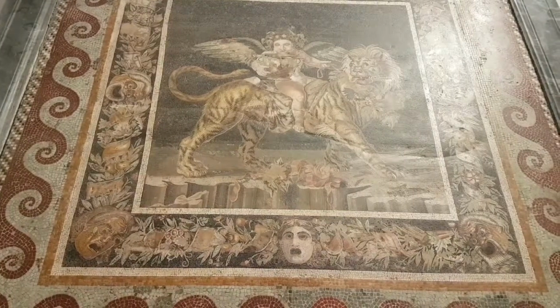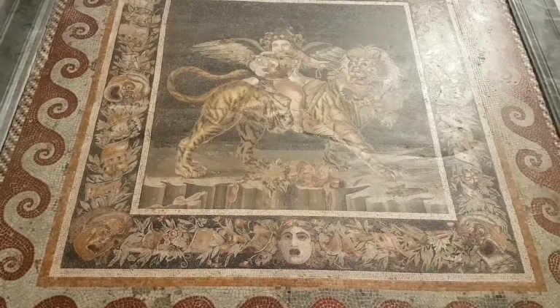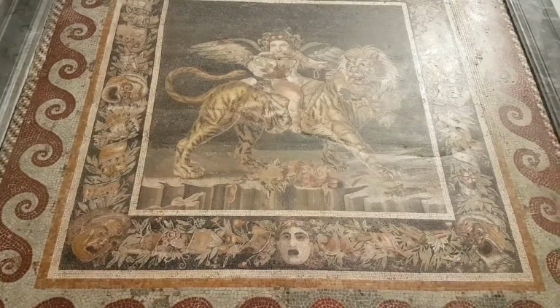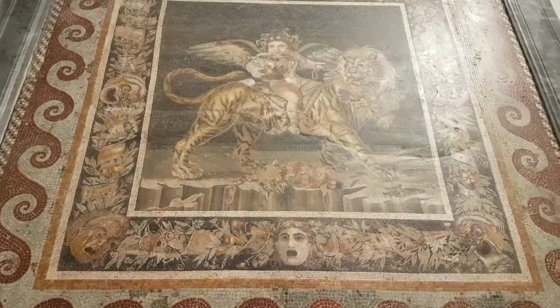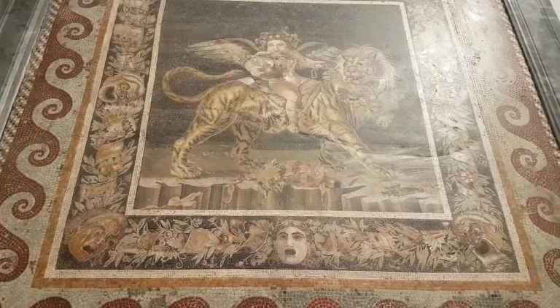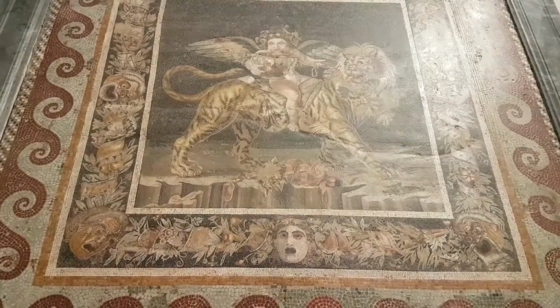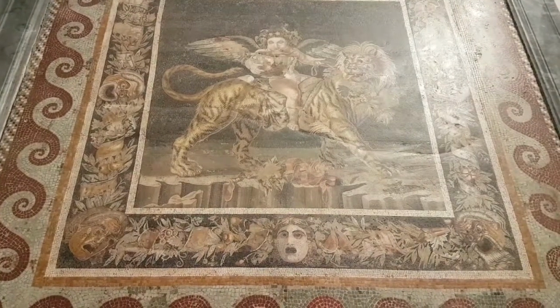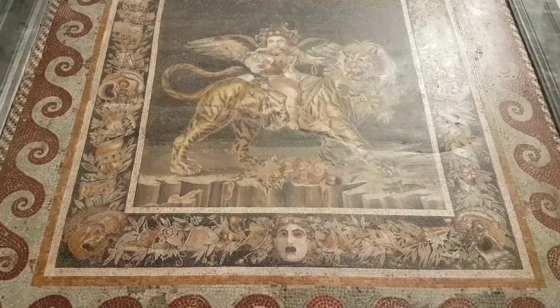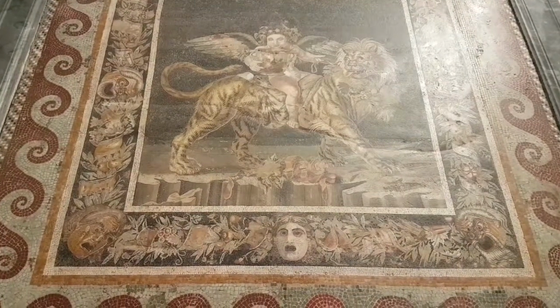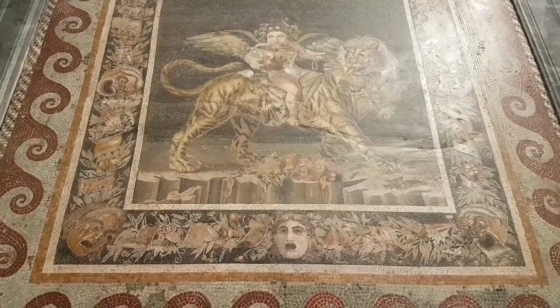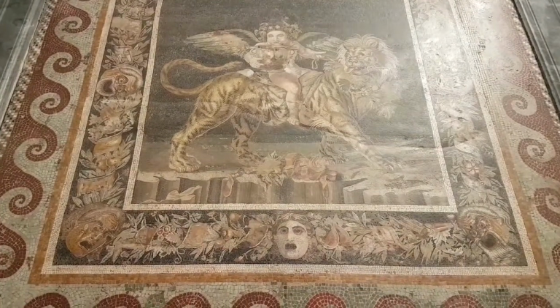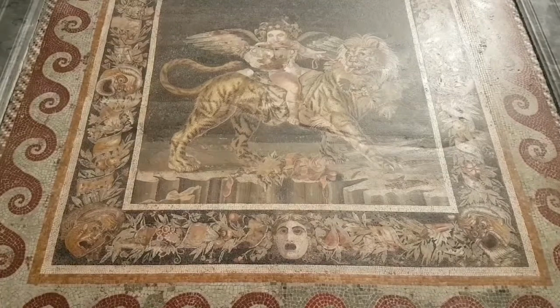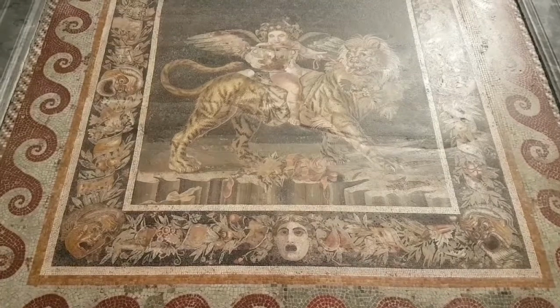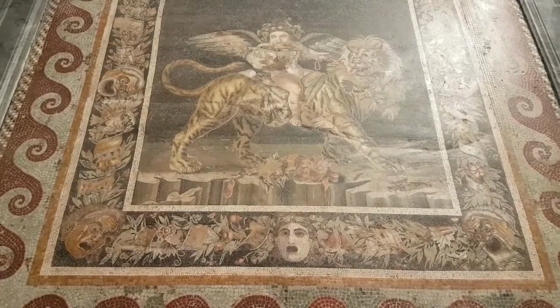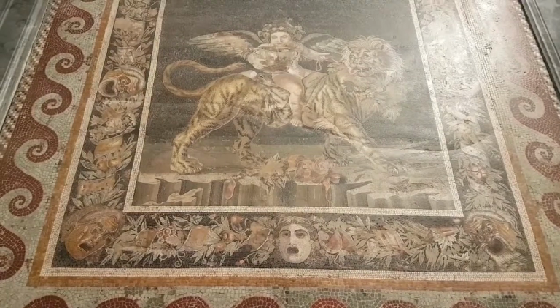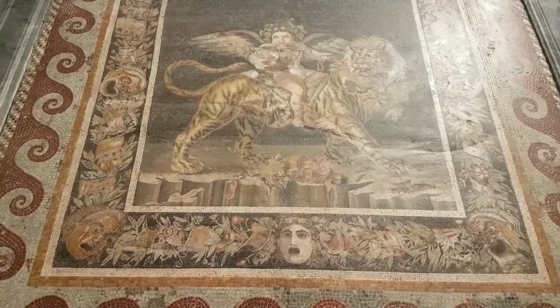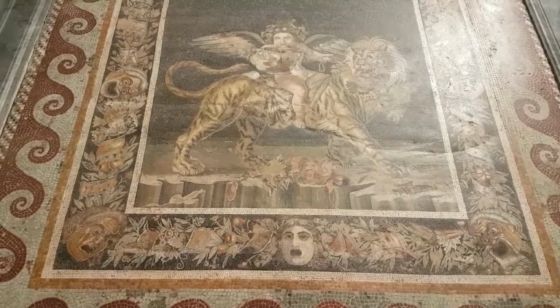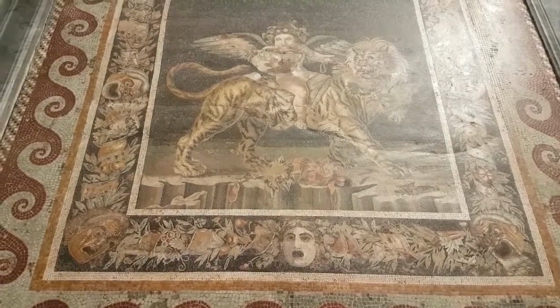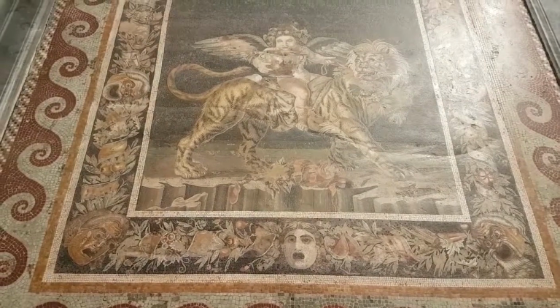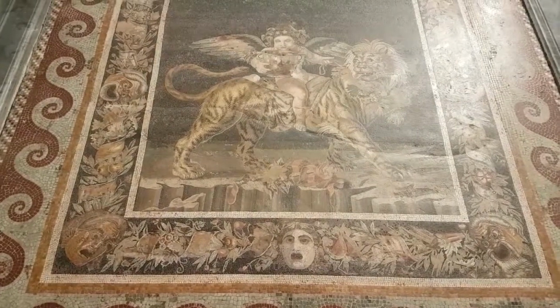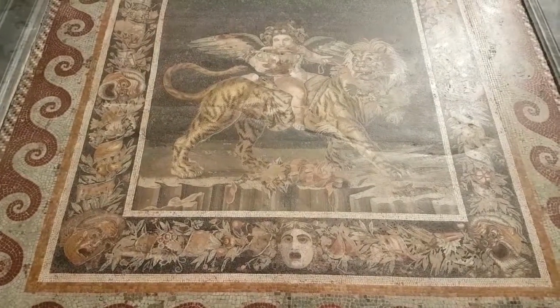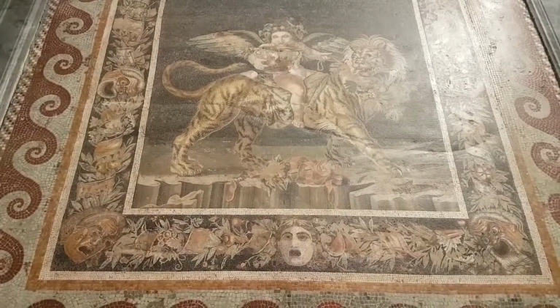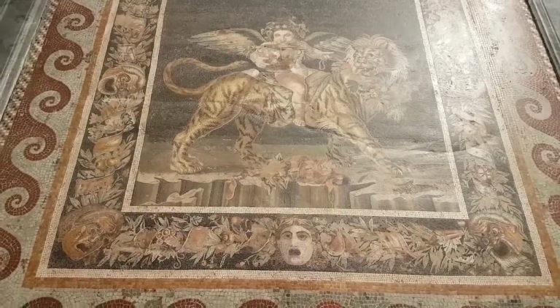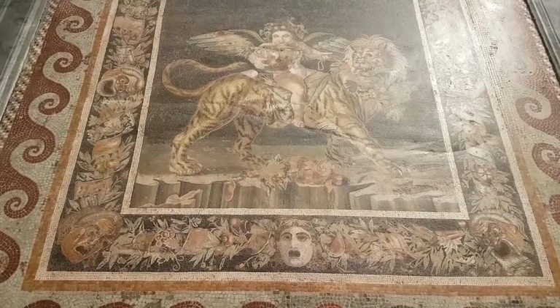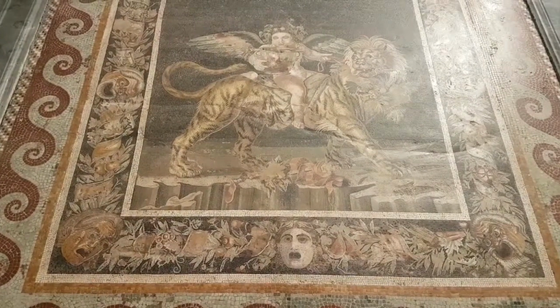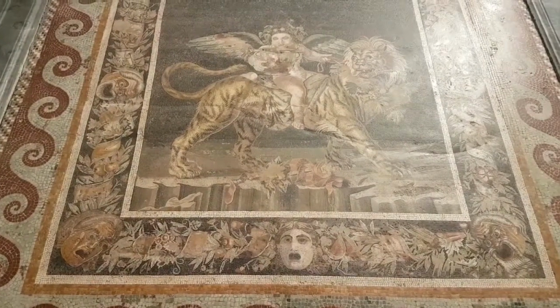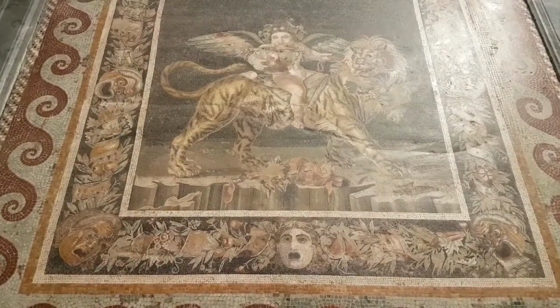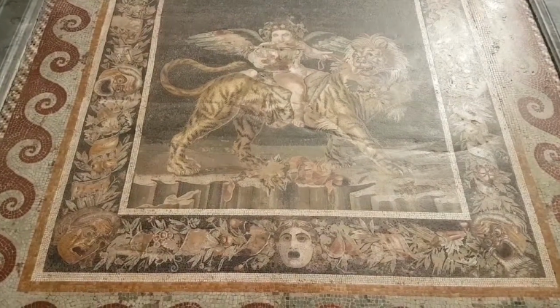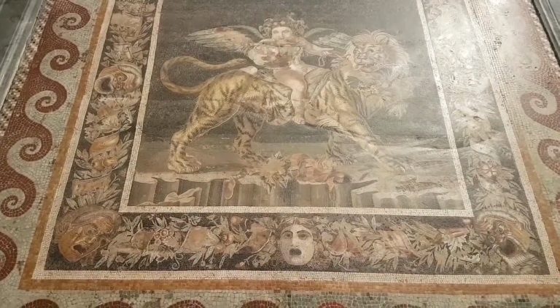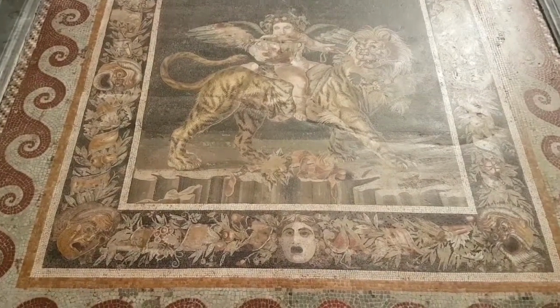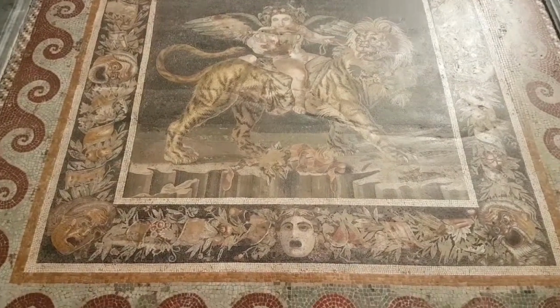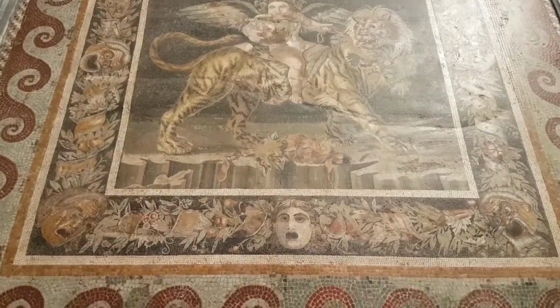This is a Bacchus, the god of wine, drinking while riding a tiger.